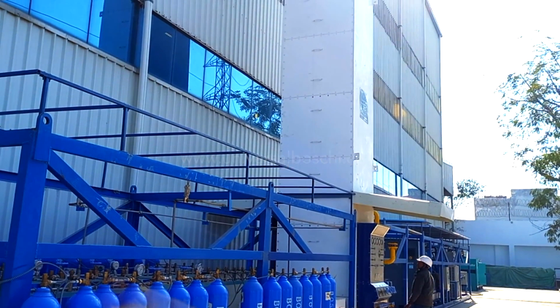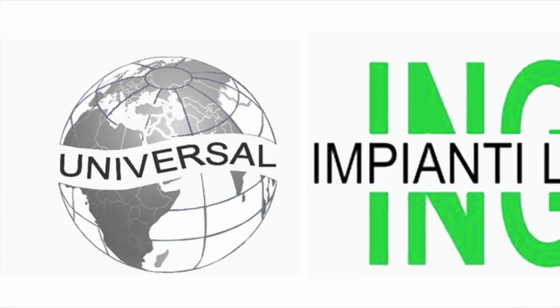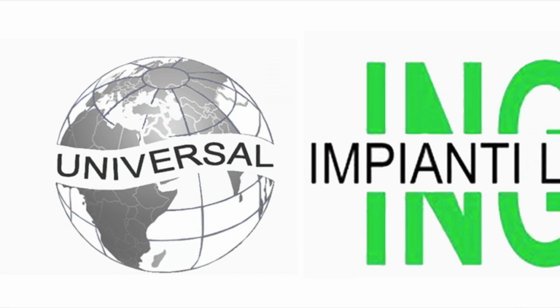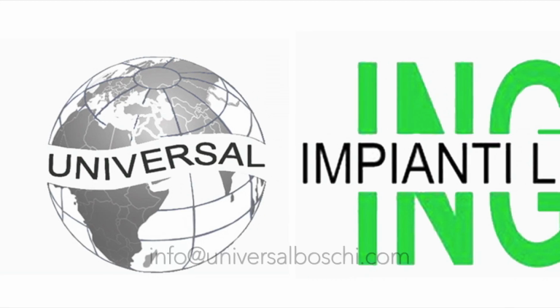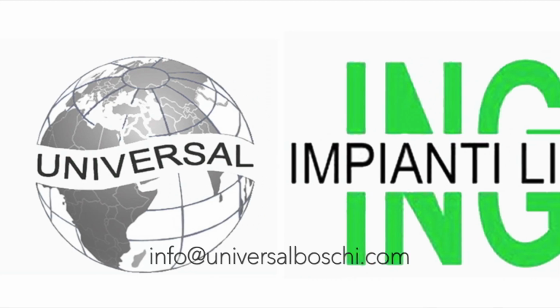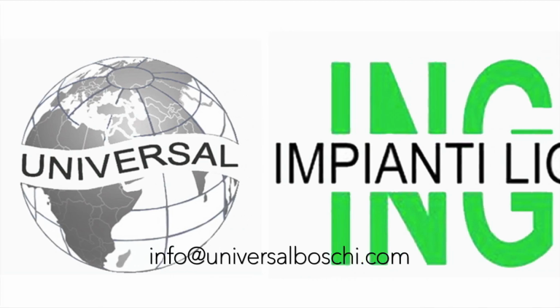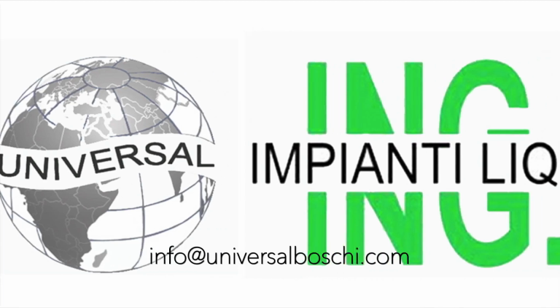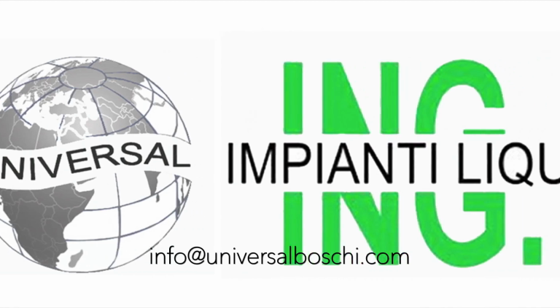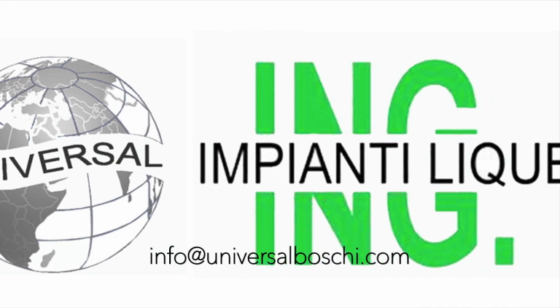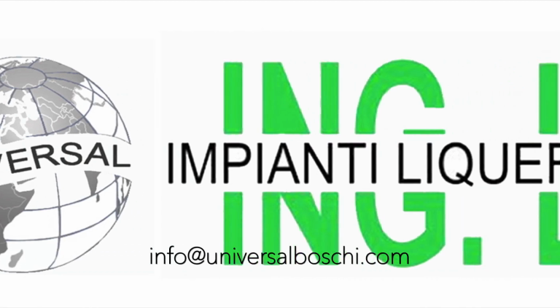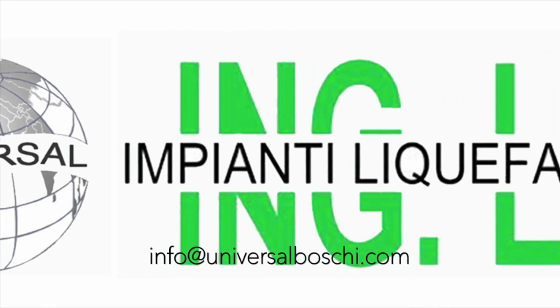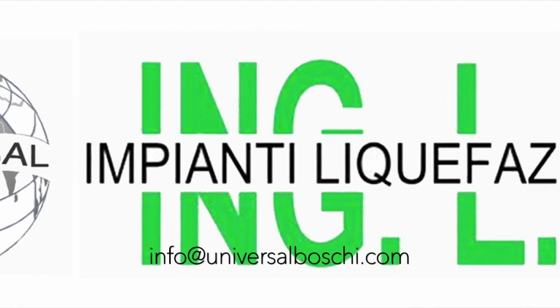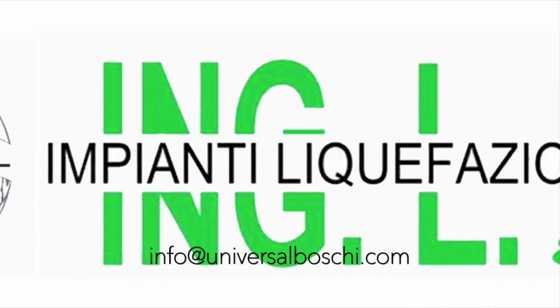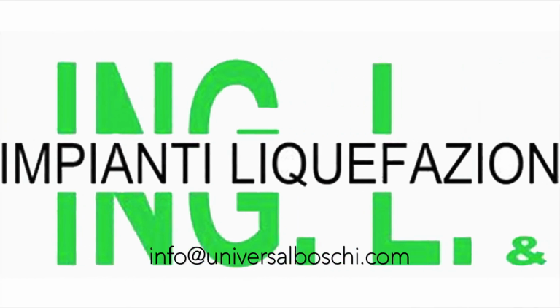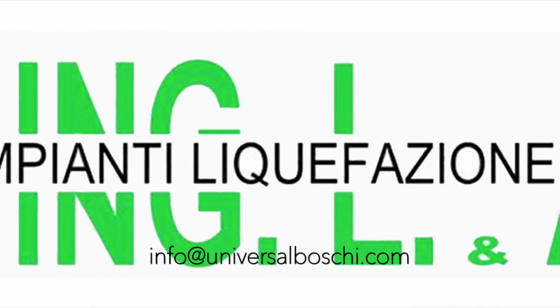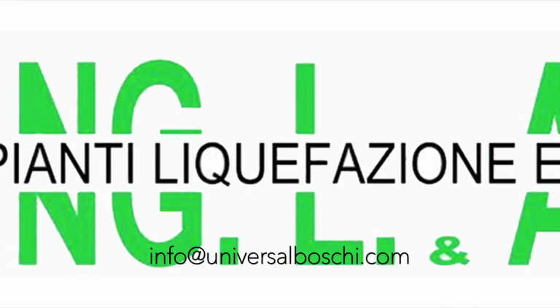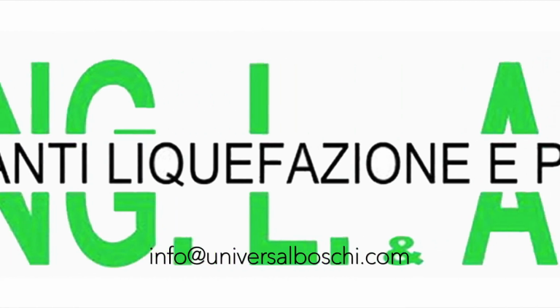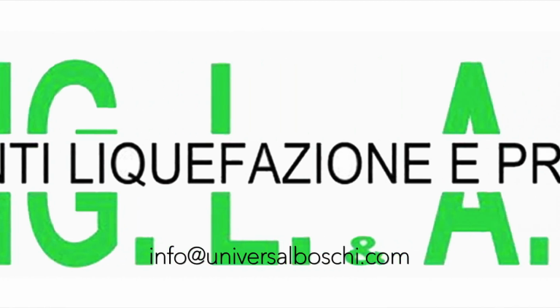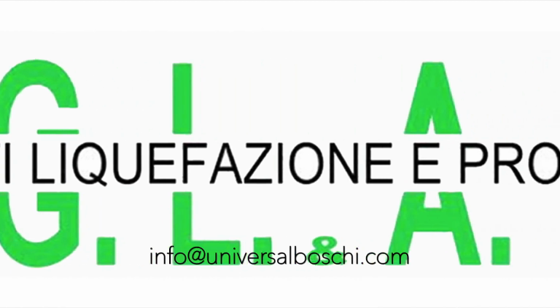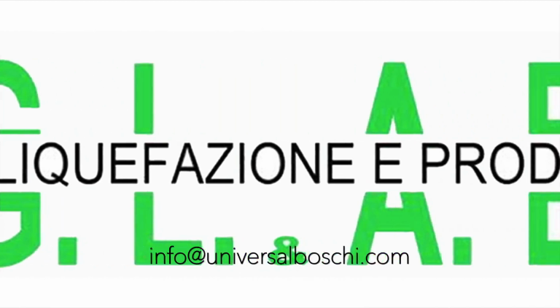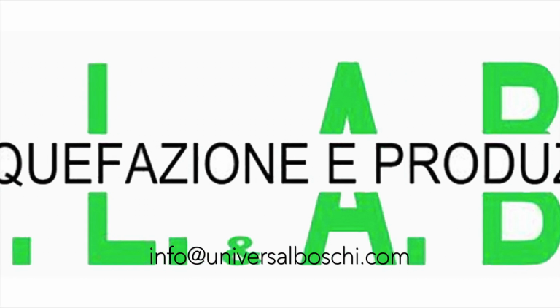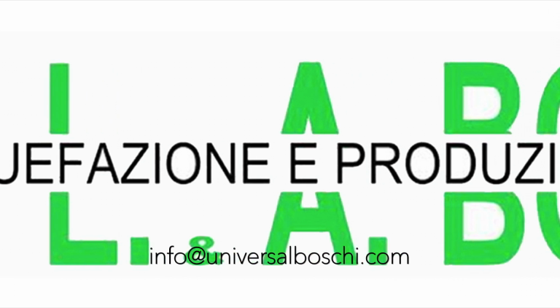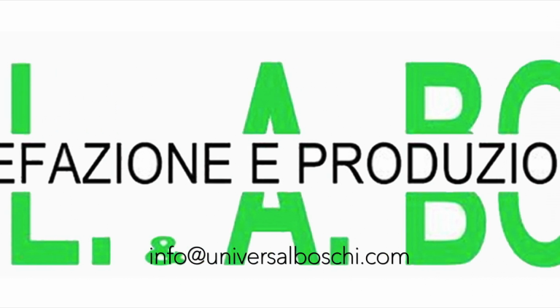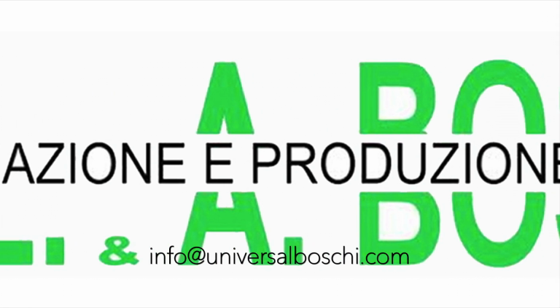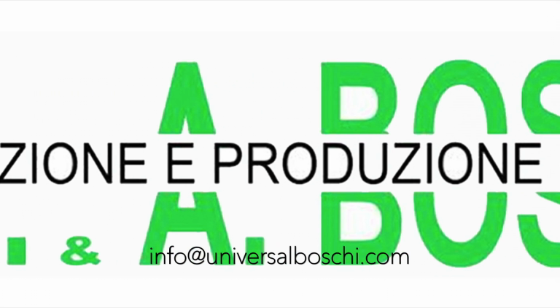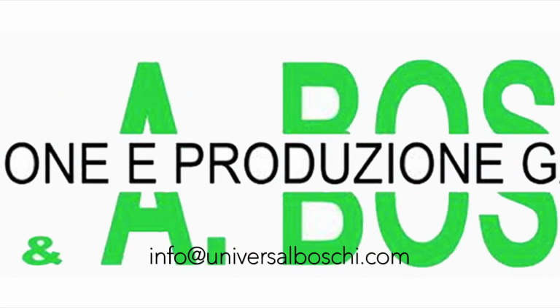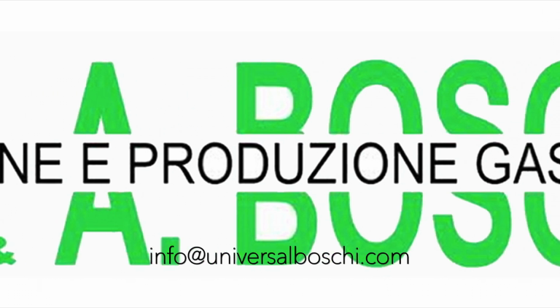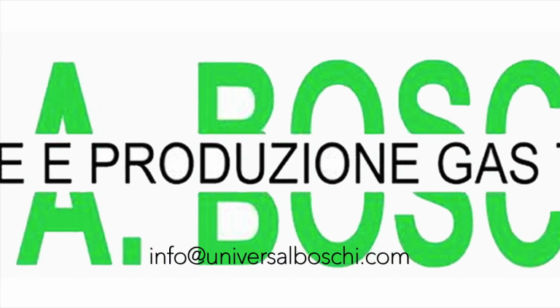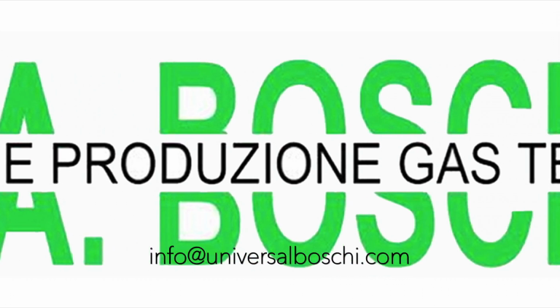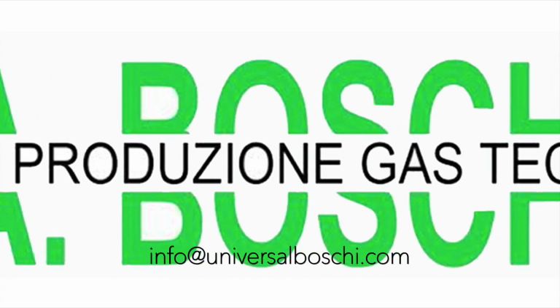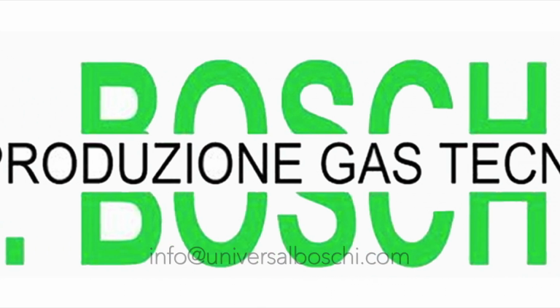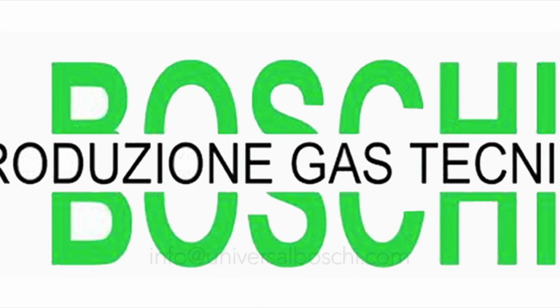Call us or email us at info@universalbosche.com for more information.